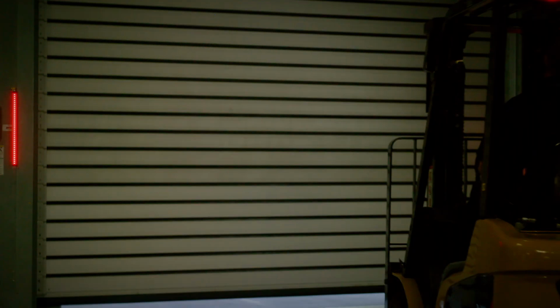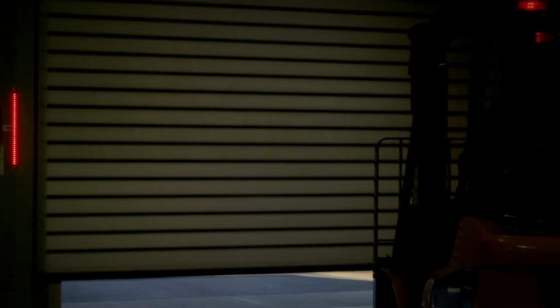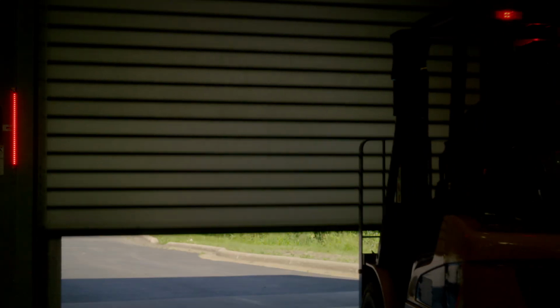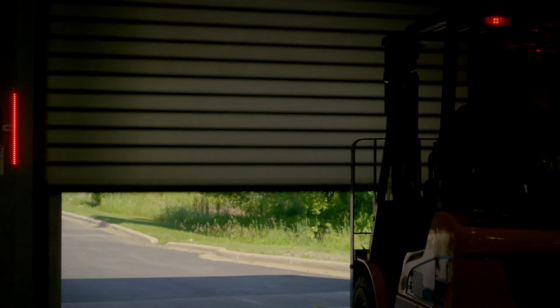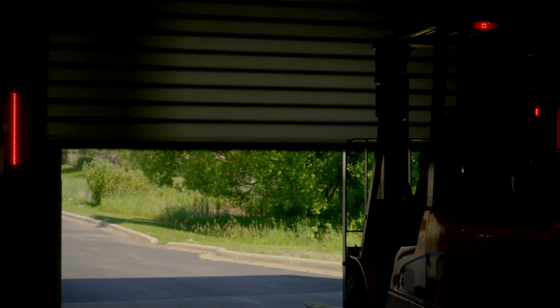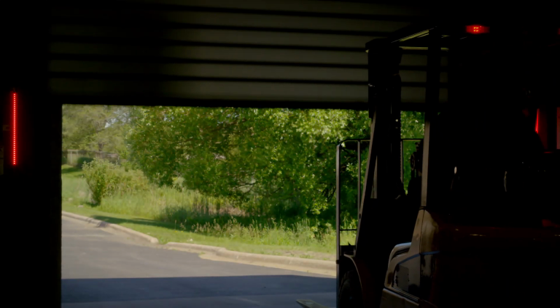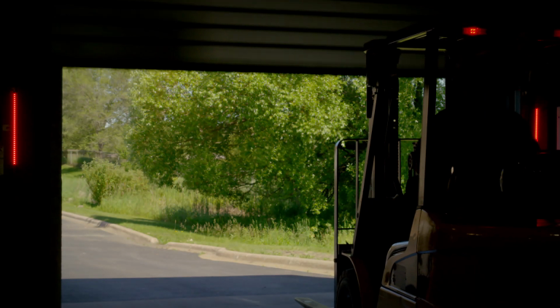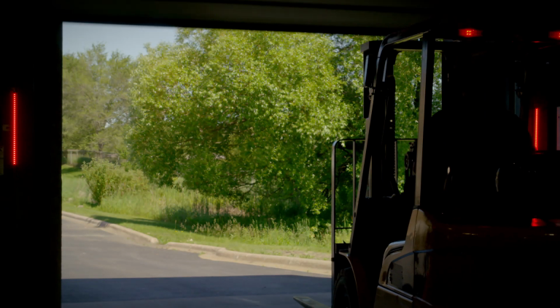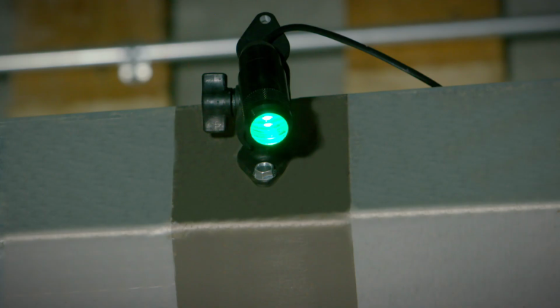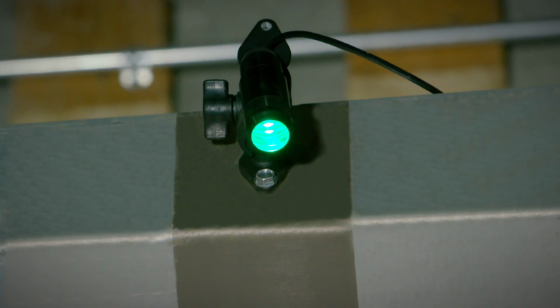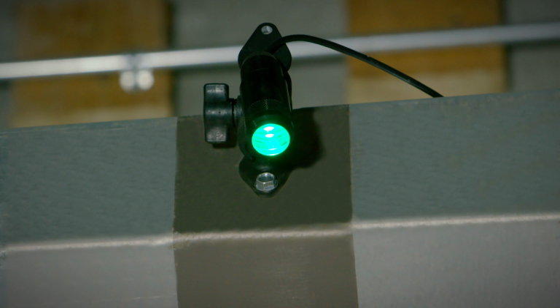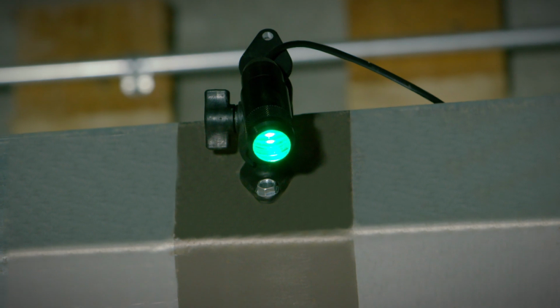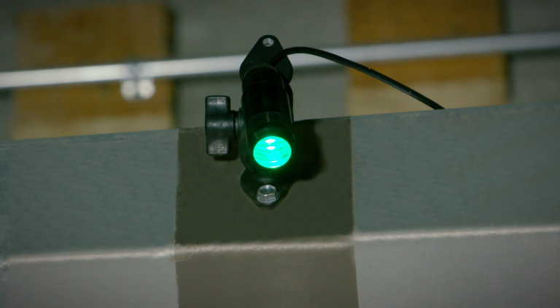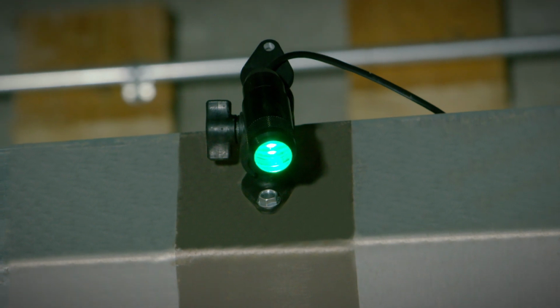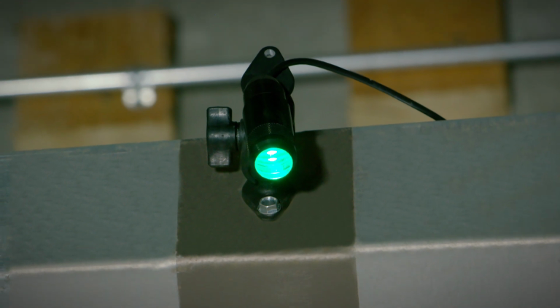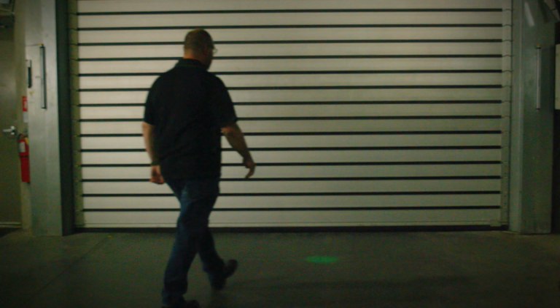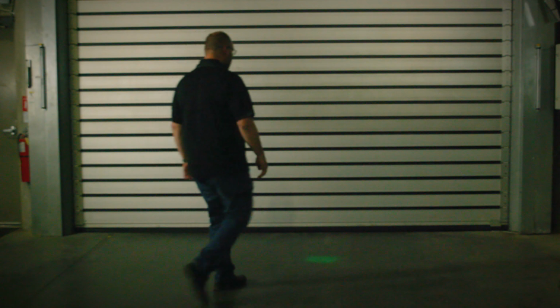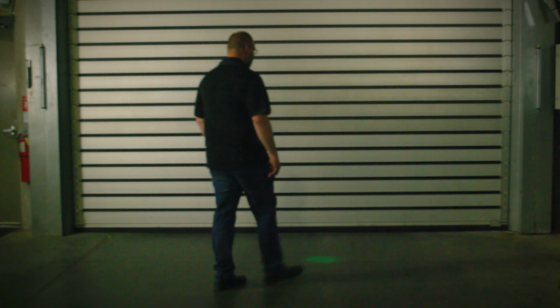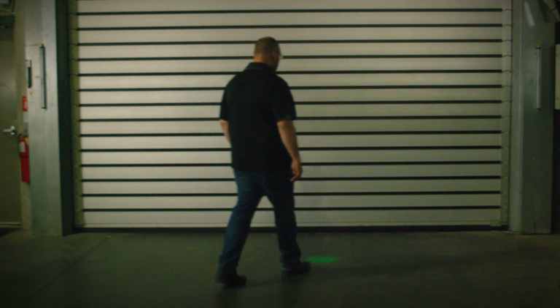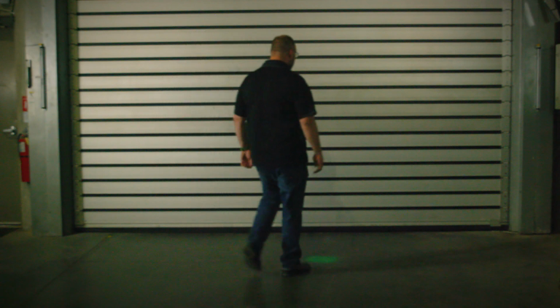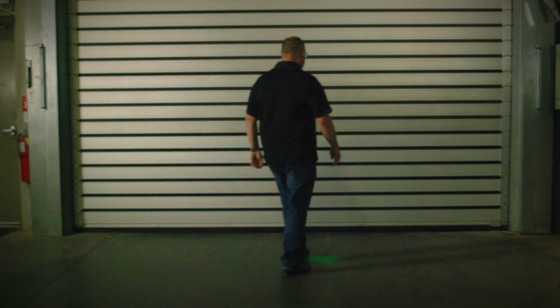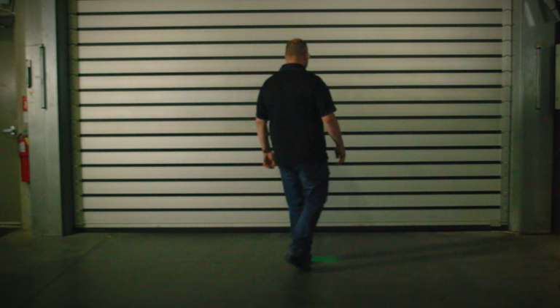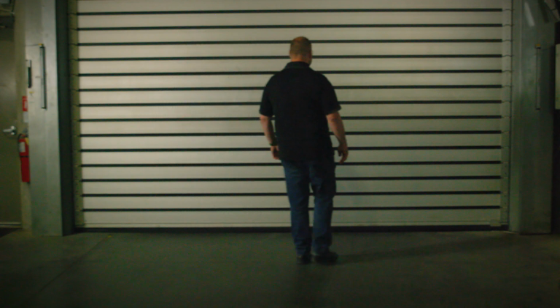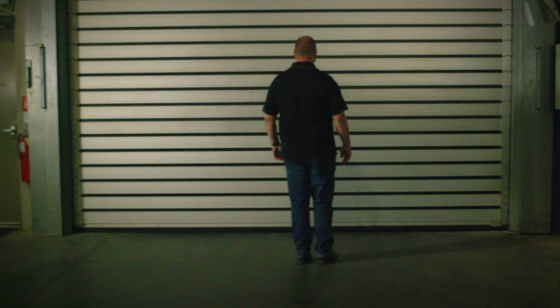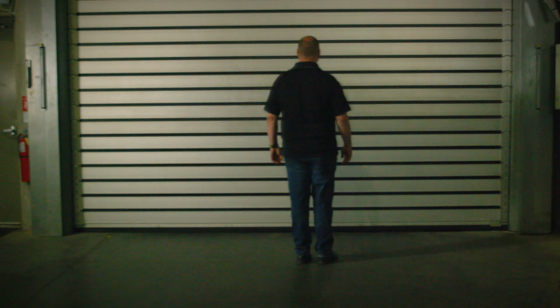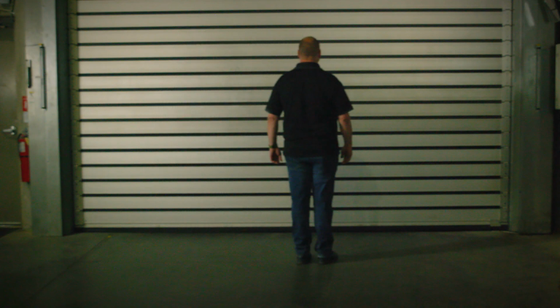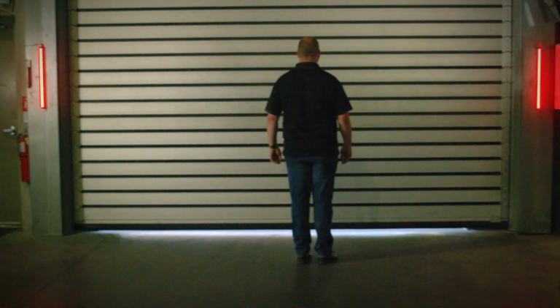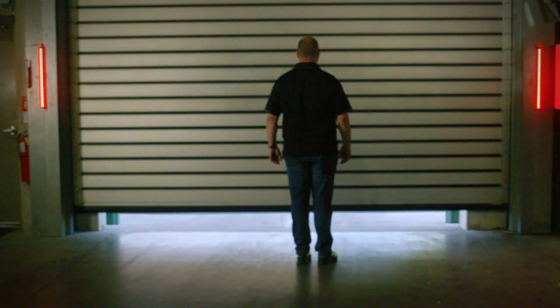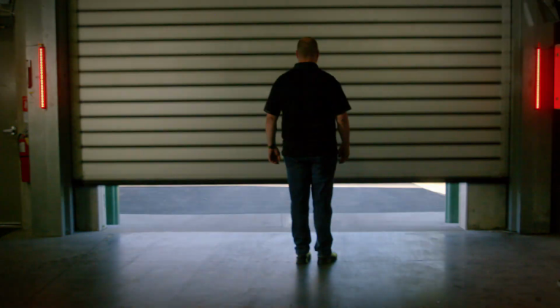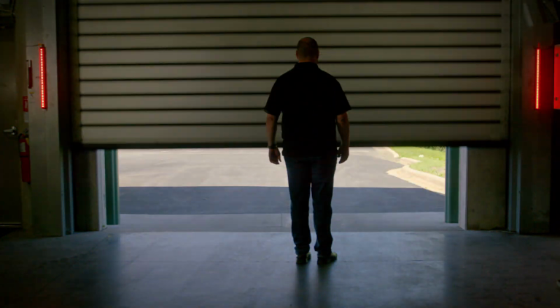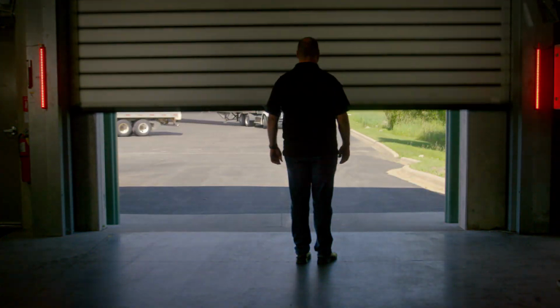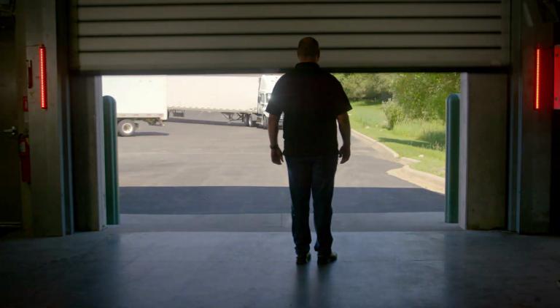Every move and minute counts. High power spotlights from Banner can guide you to the tight, bright spot to open the dock door hands-free.